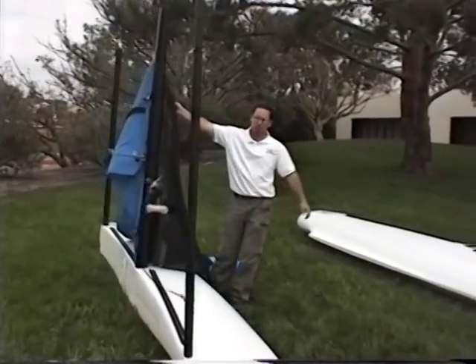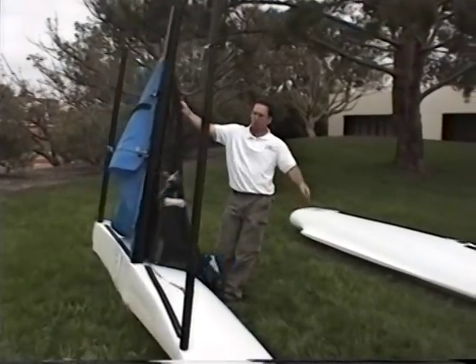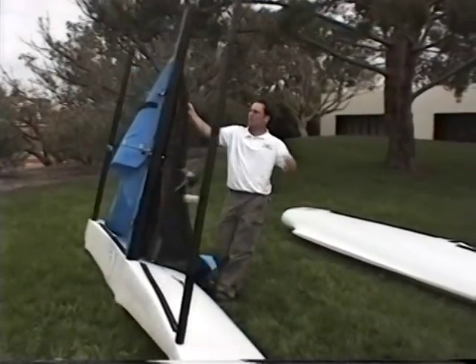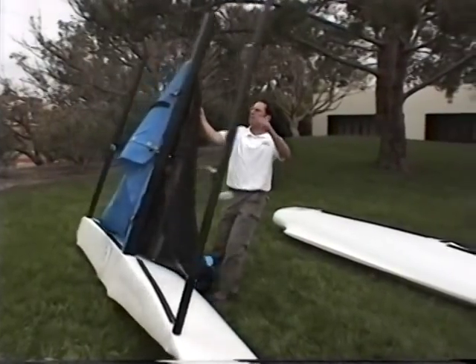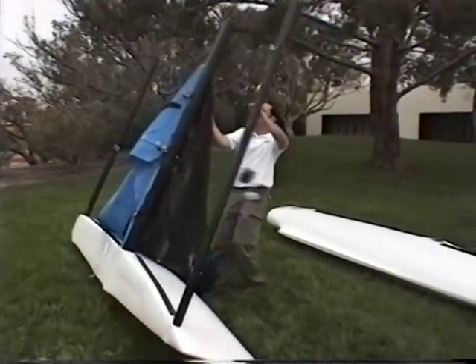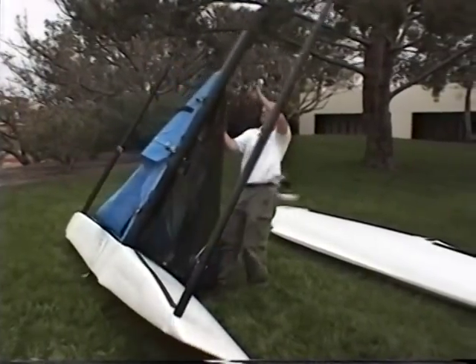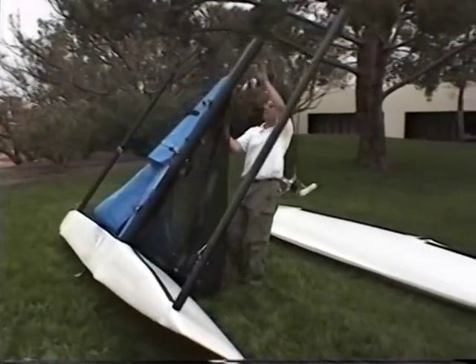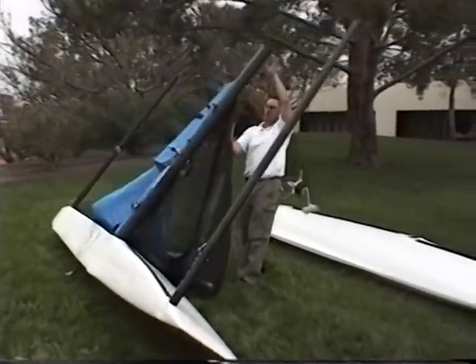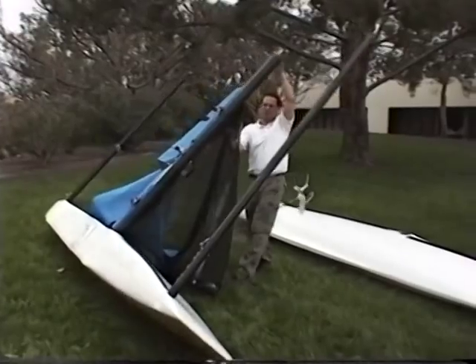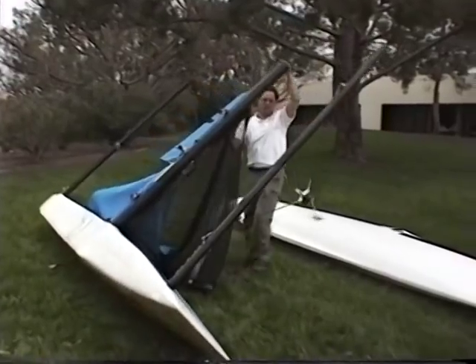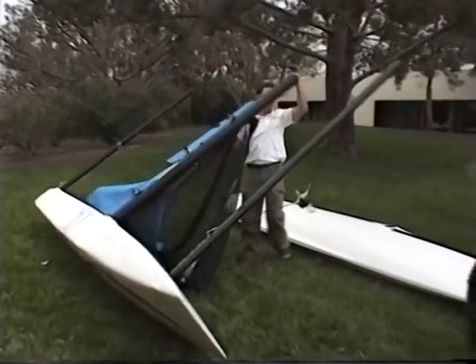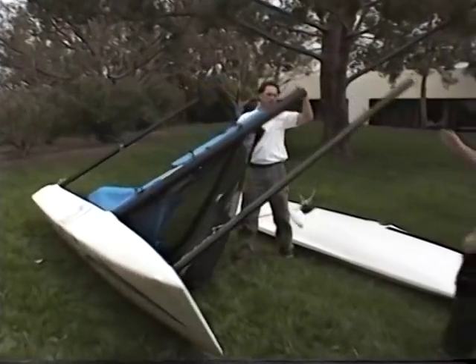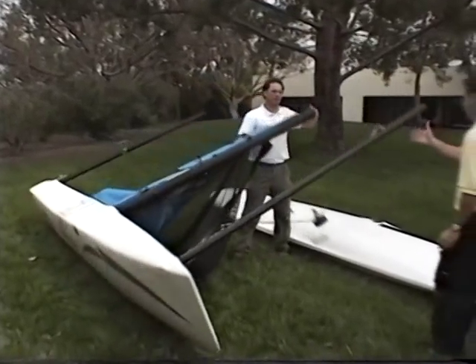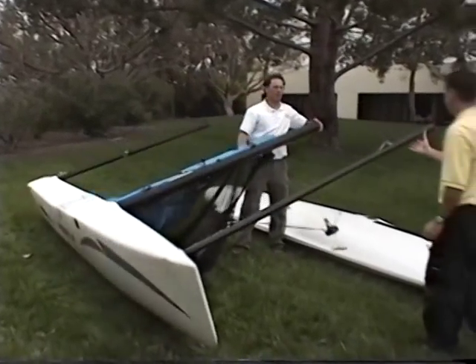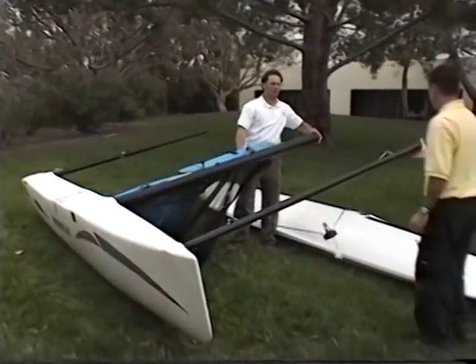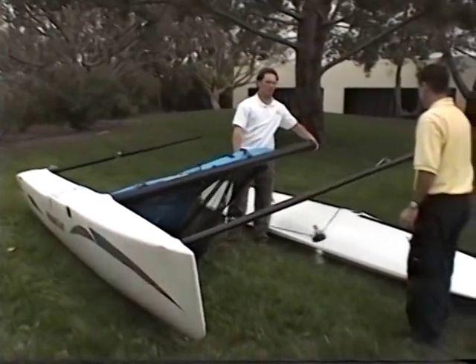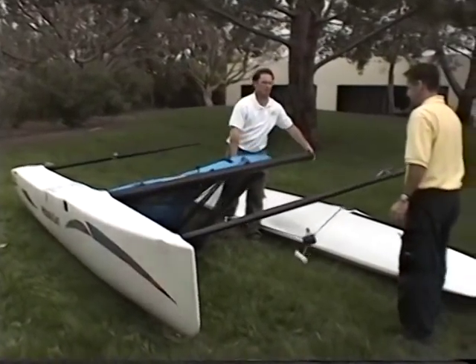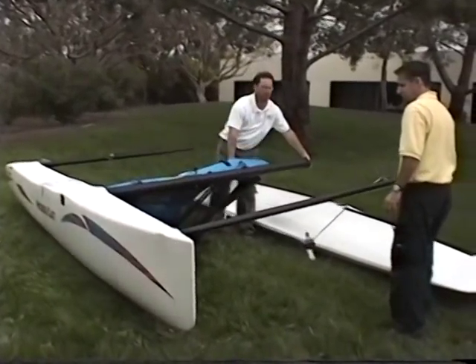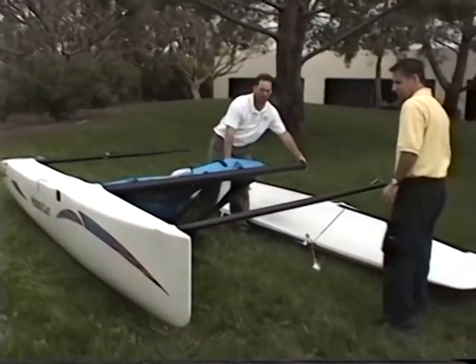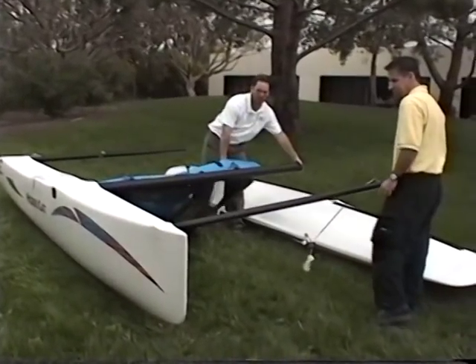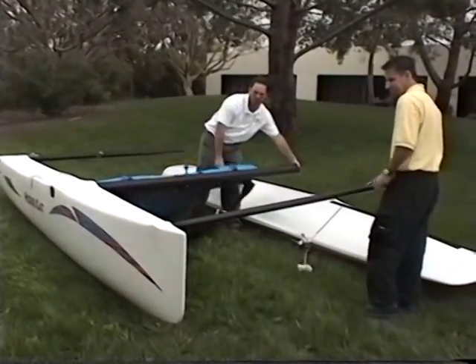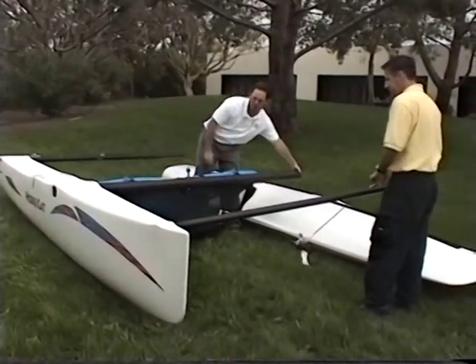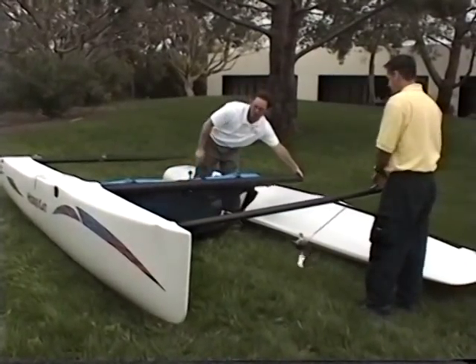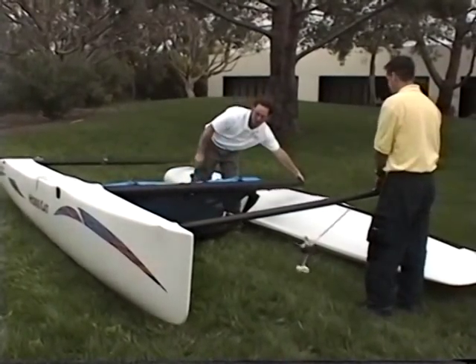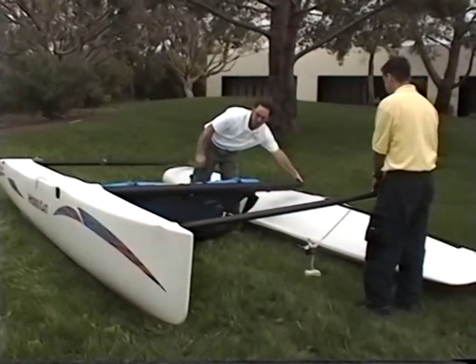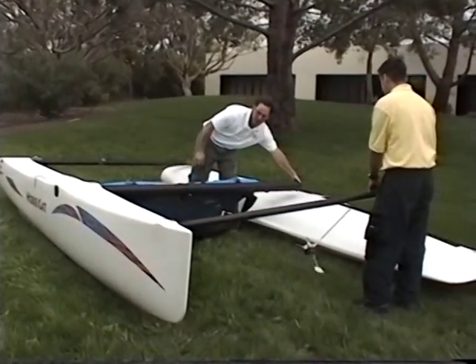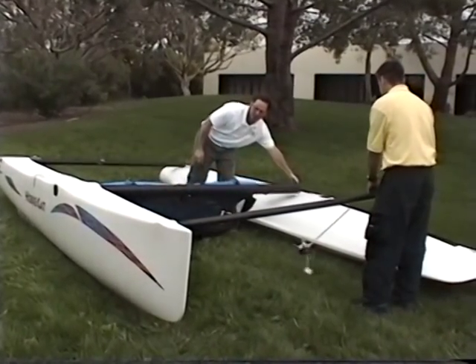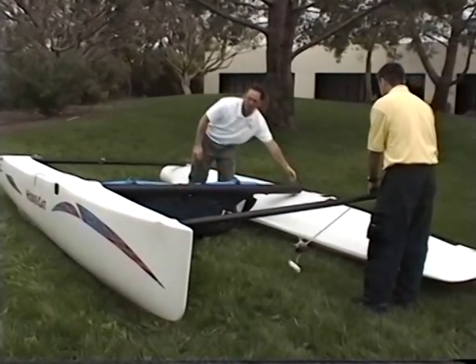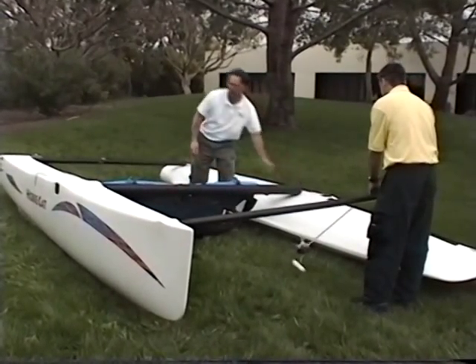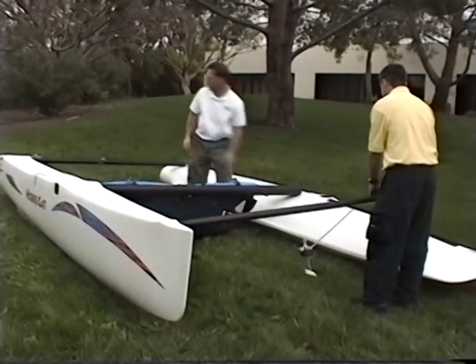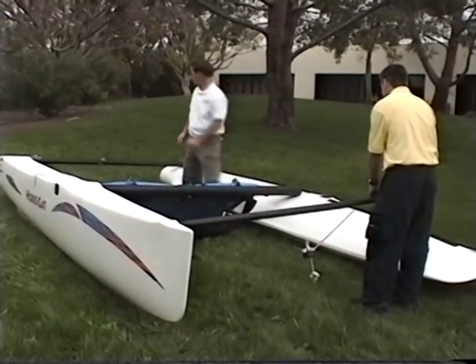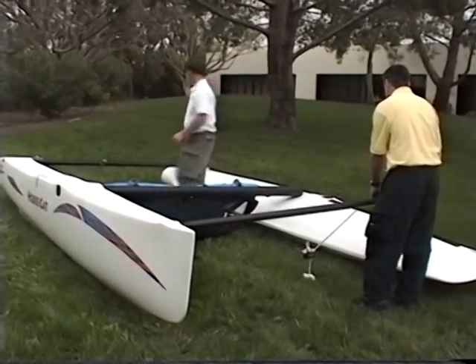Grab the main beam. Pull down on the main beam to pull the hull into the upright position.